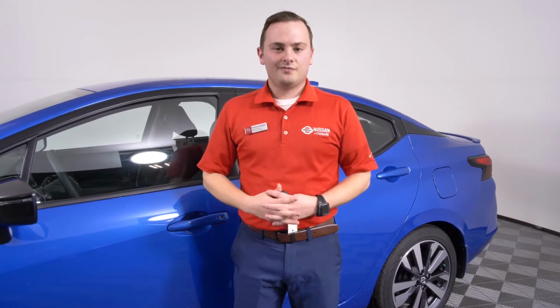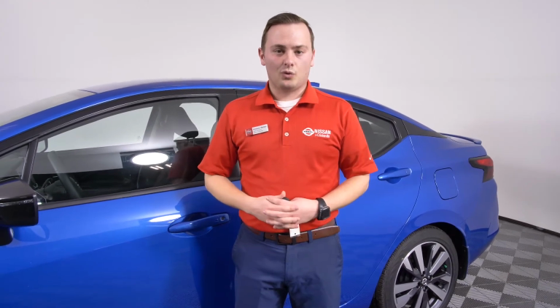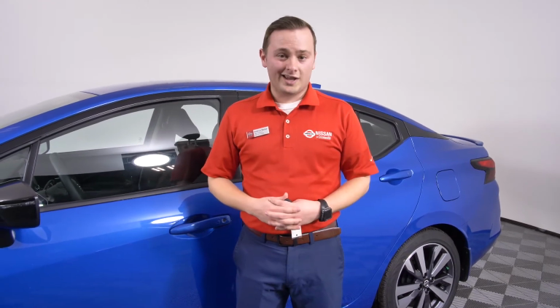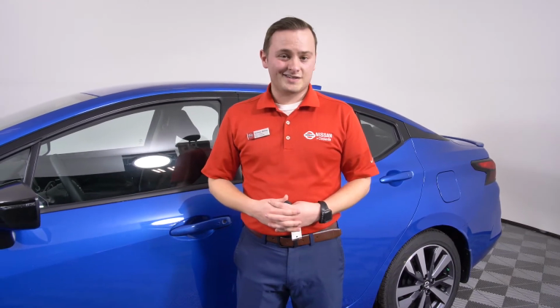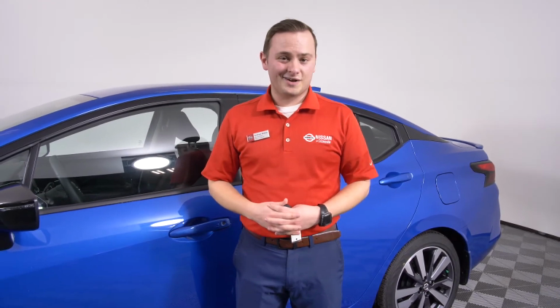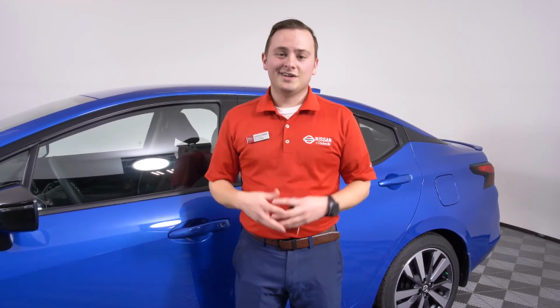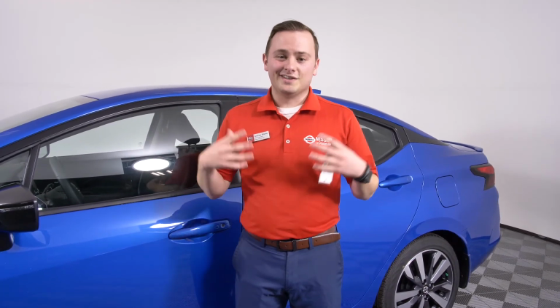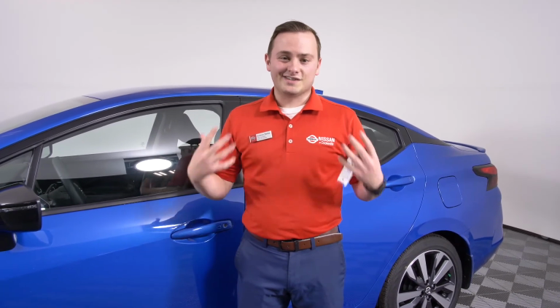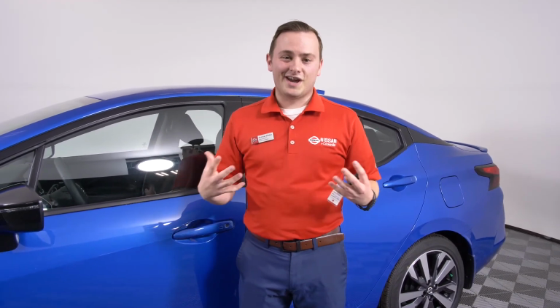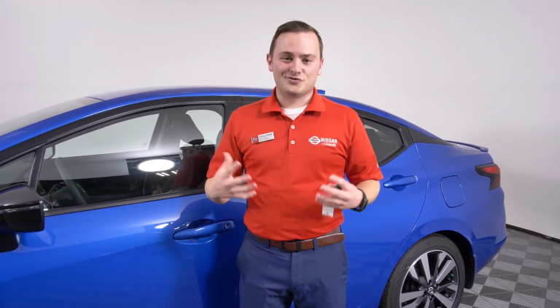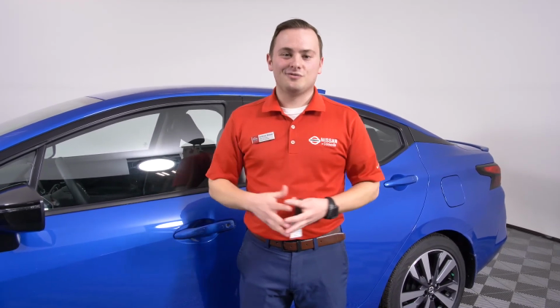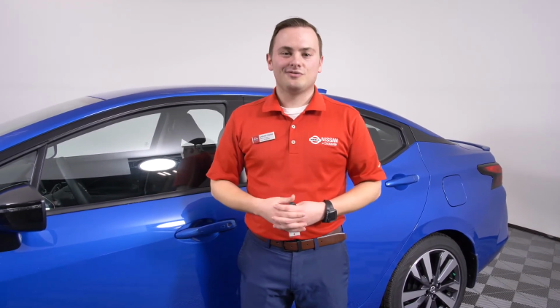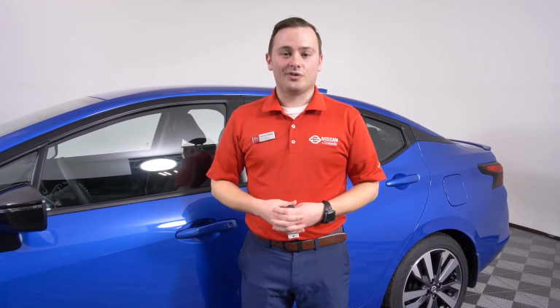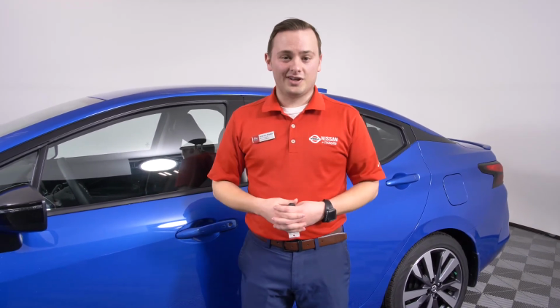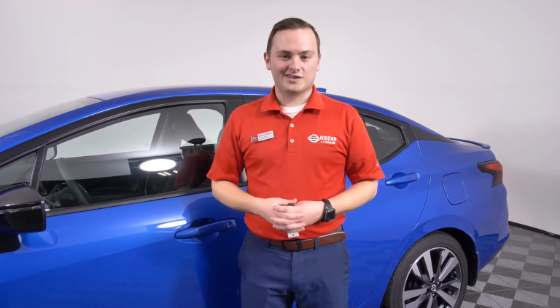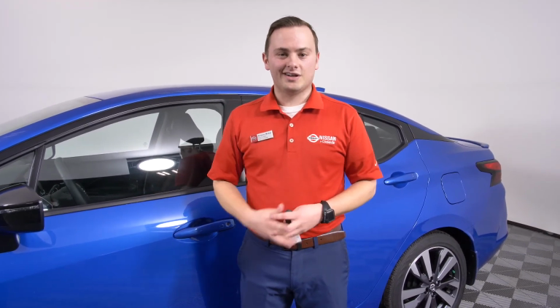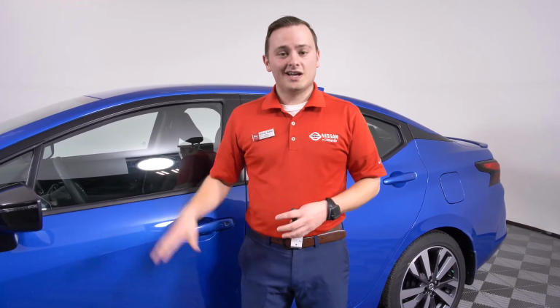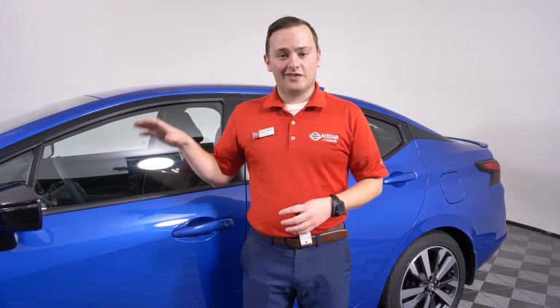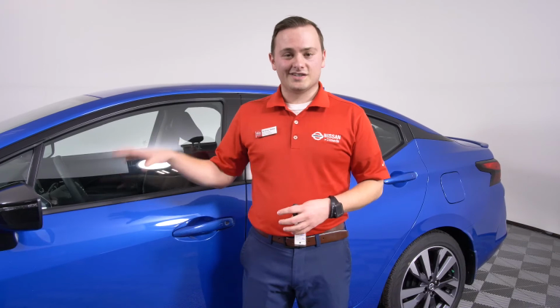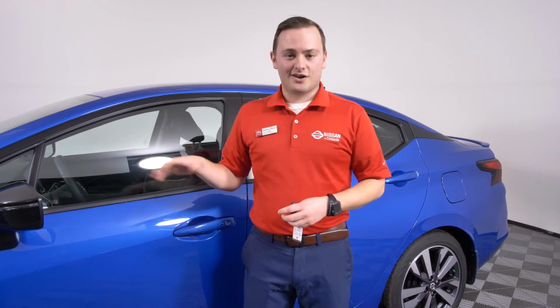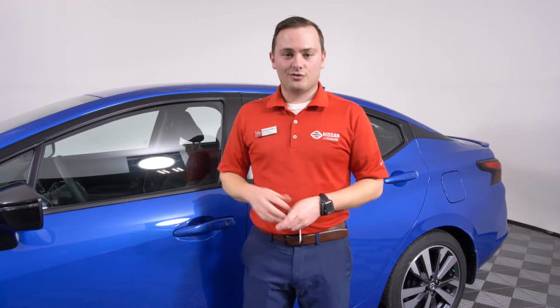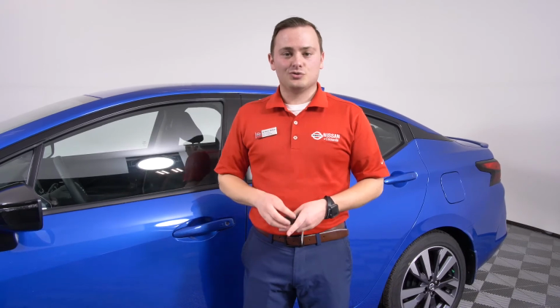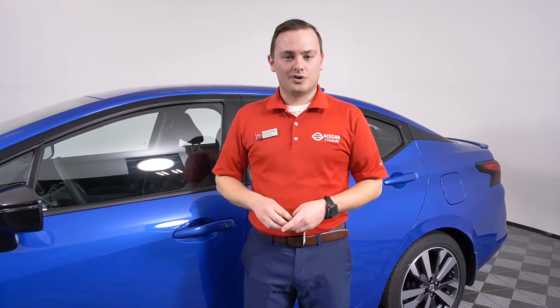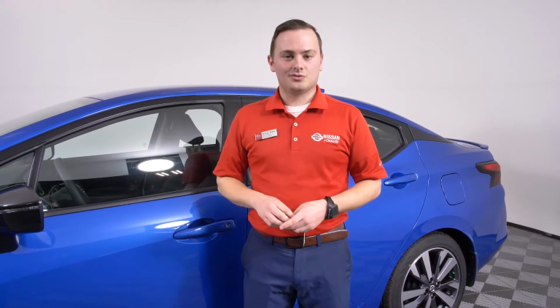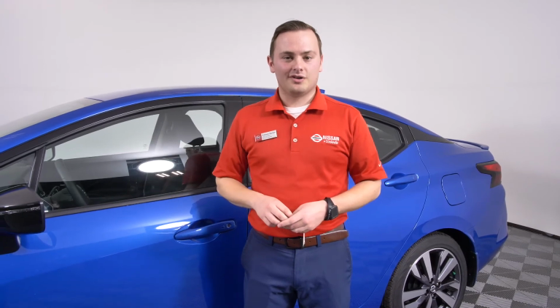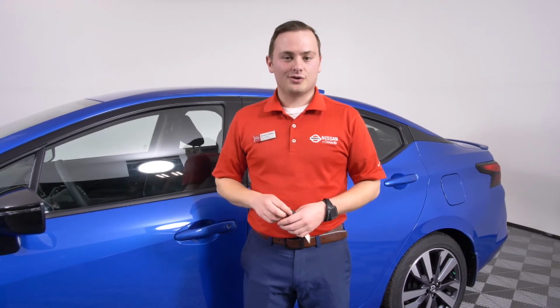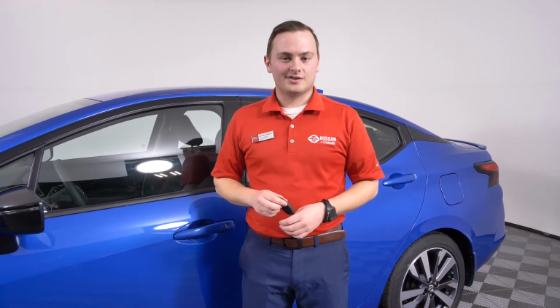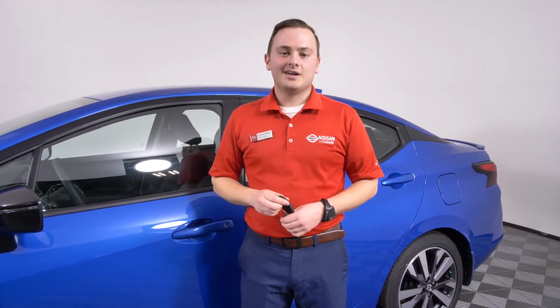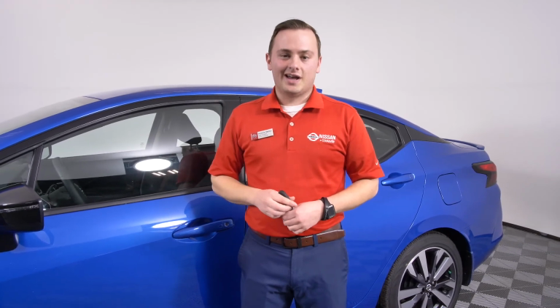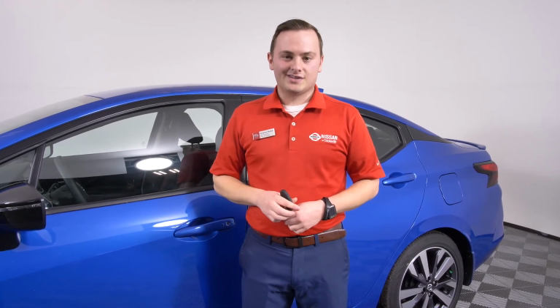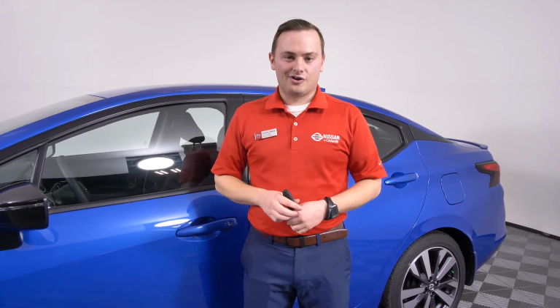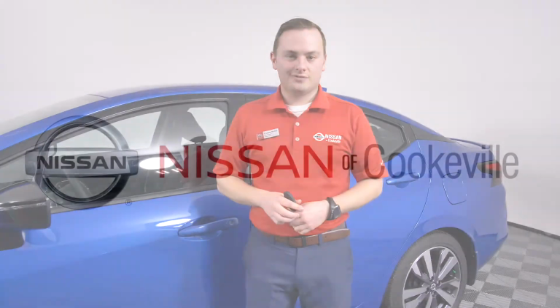One last time, this is Andrew with Nissan, and this is the all new 2020 Versa SR.